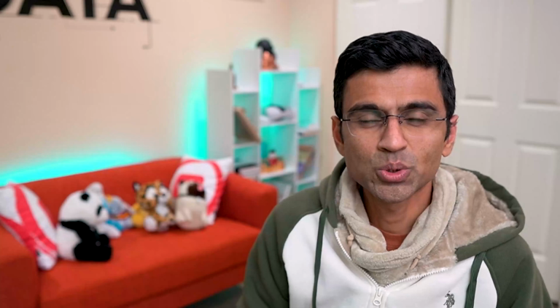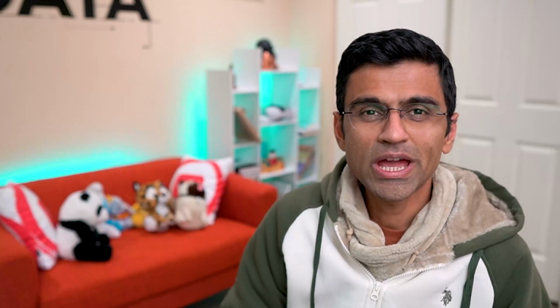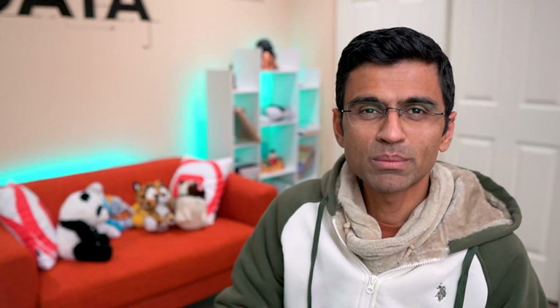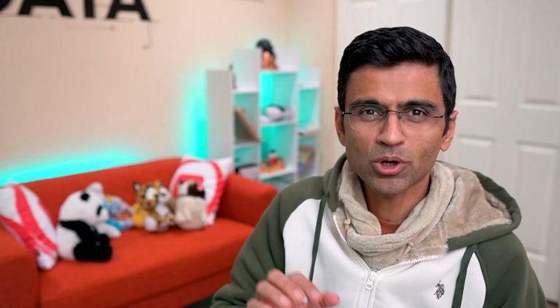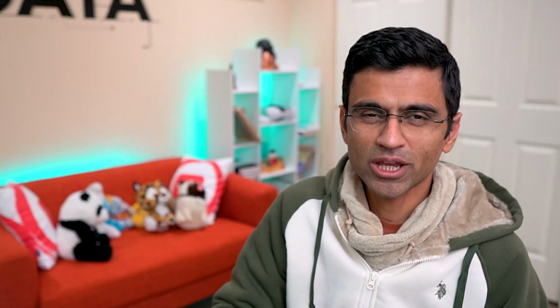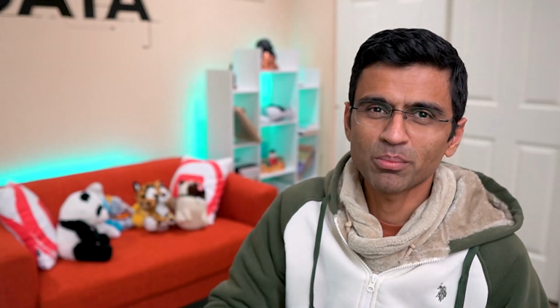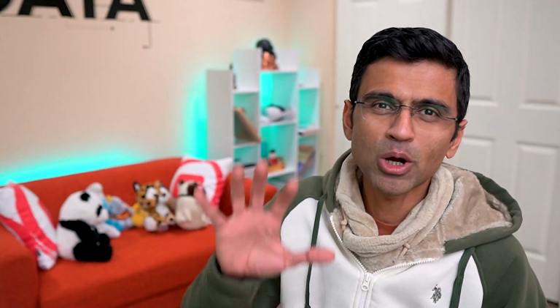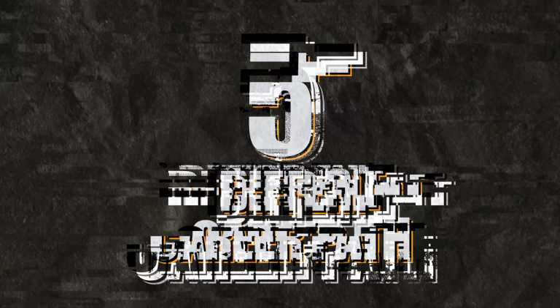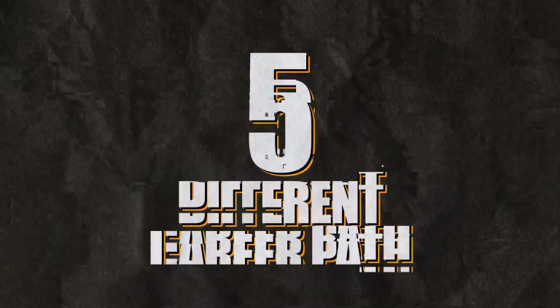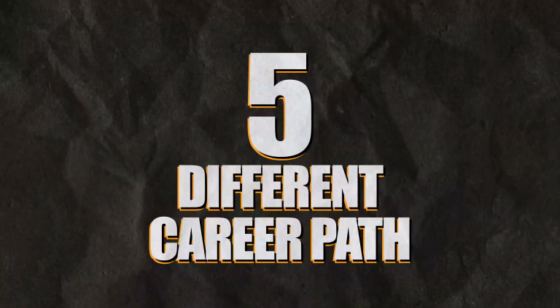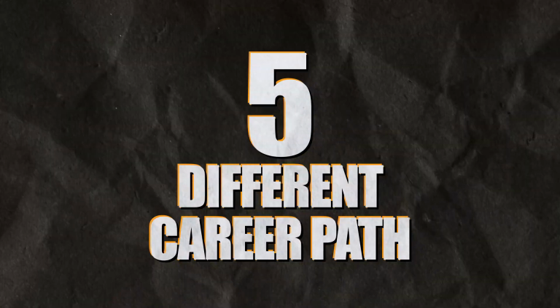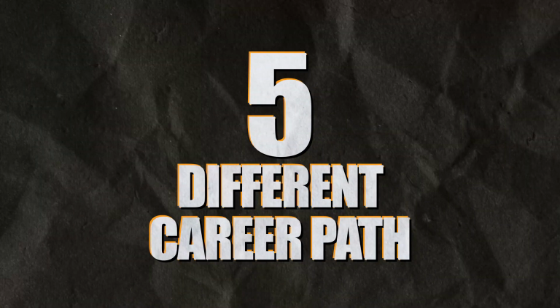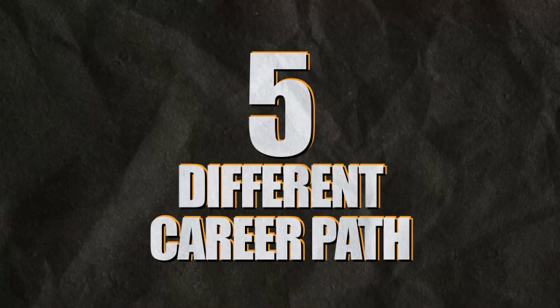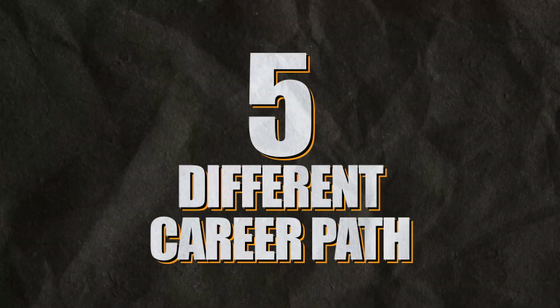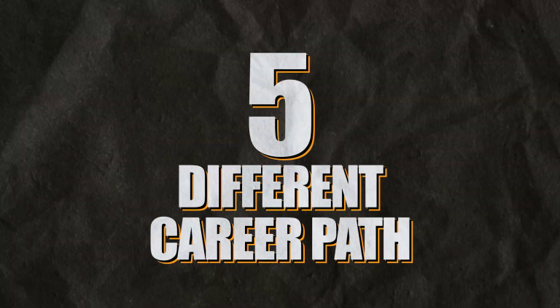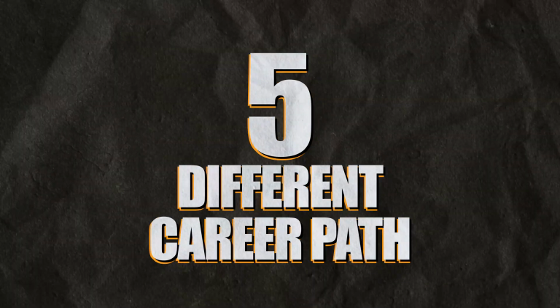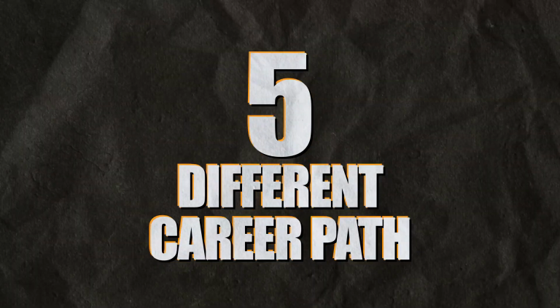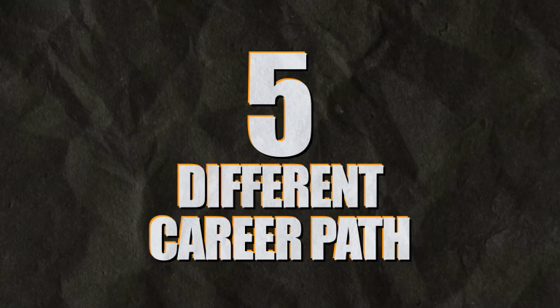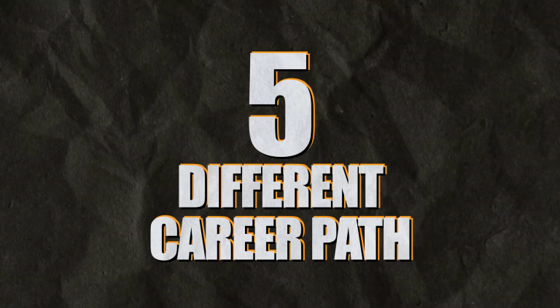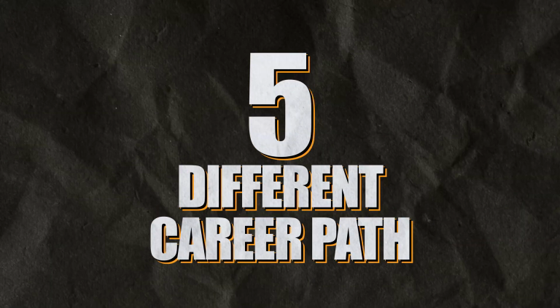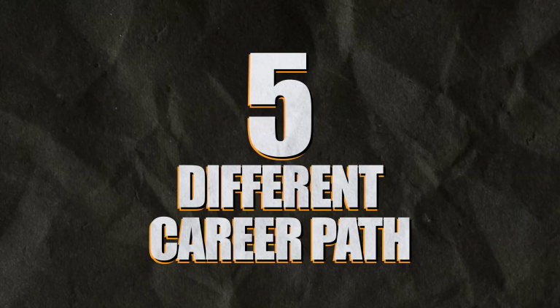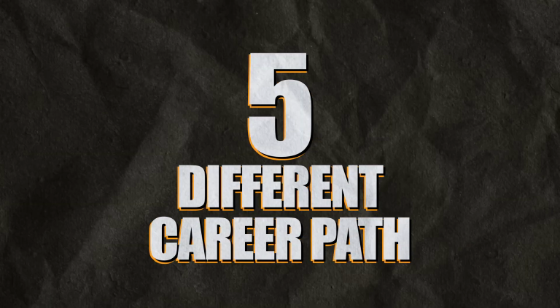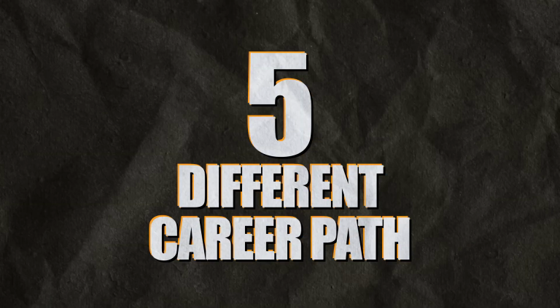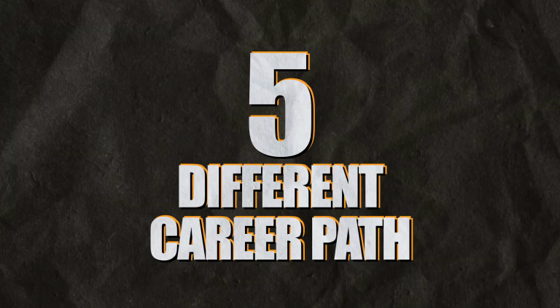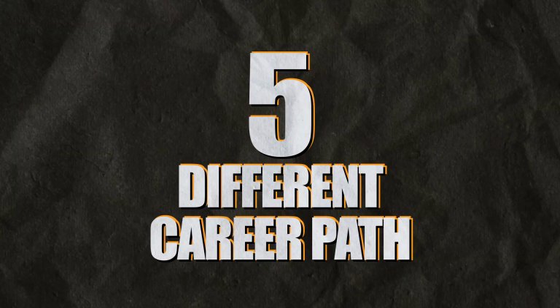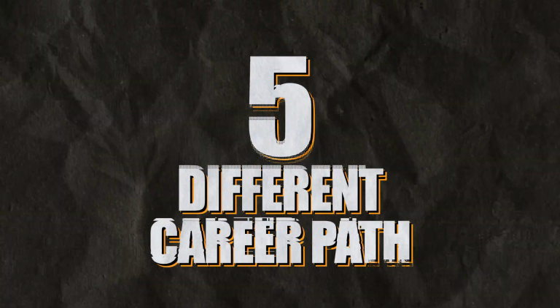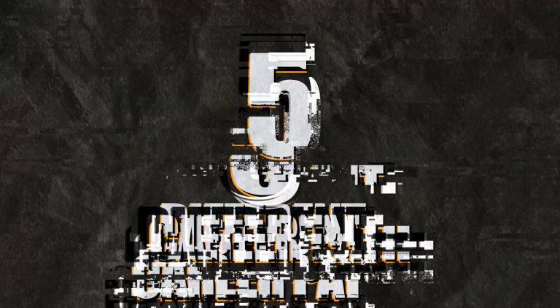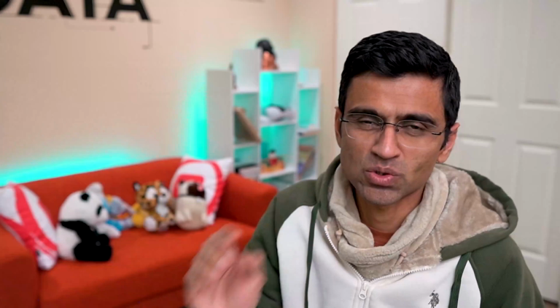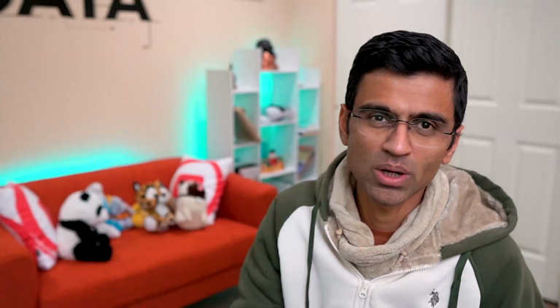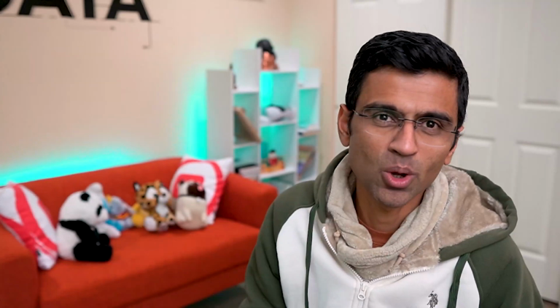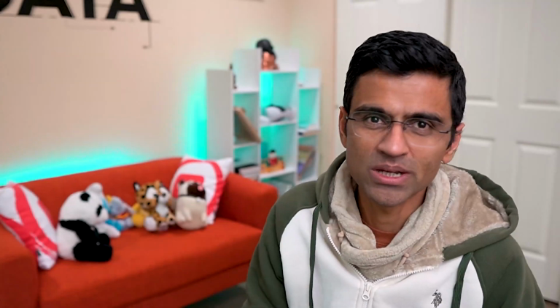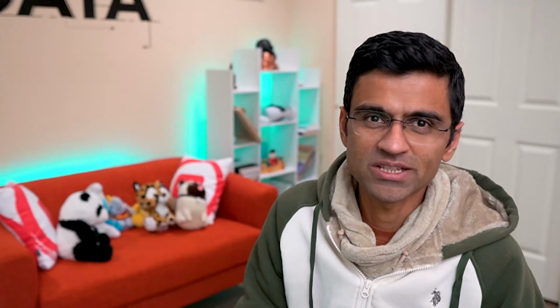Today I'll be talking about five different career paths you can pursue once you have SQL knowledge.